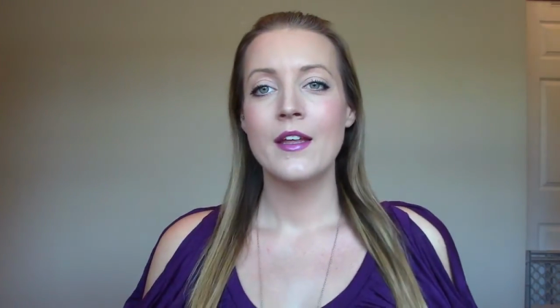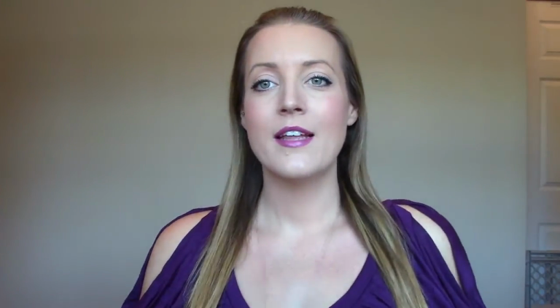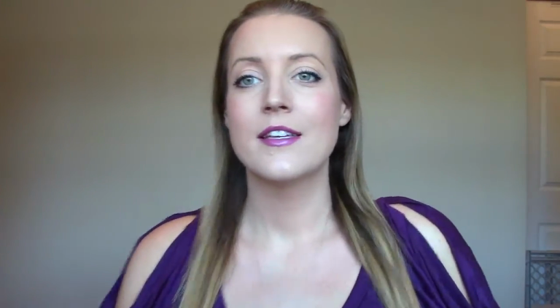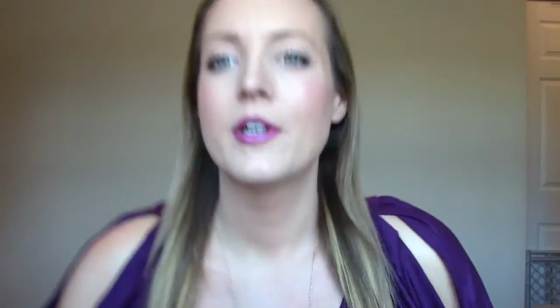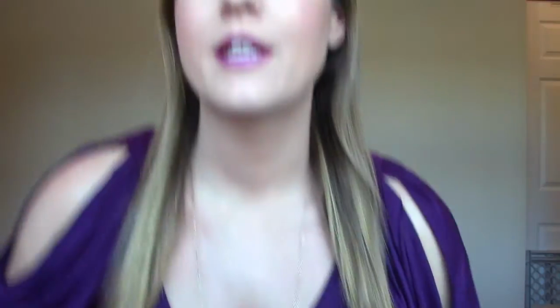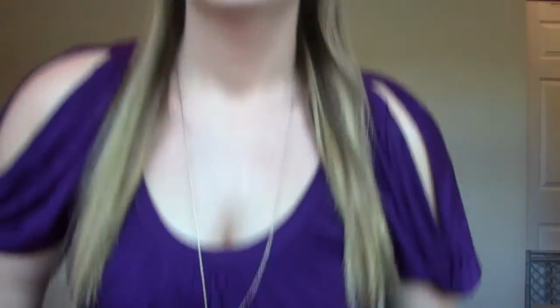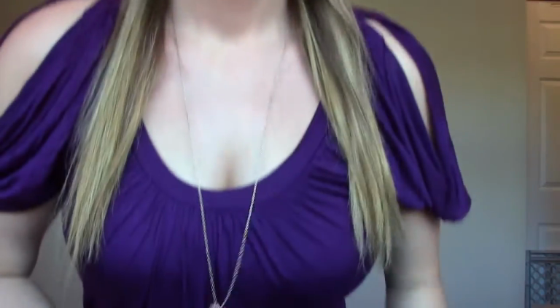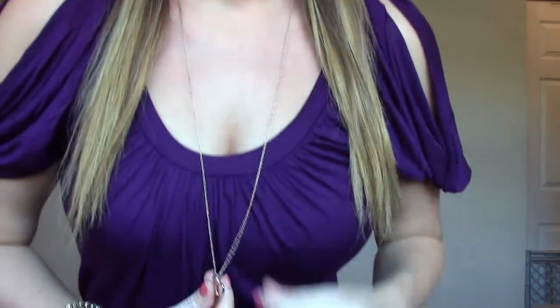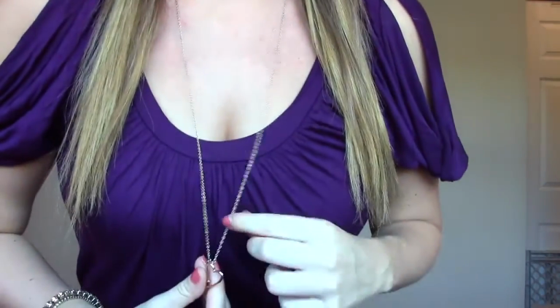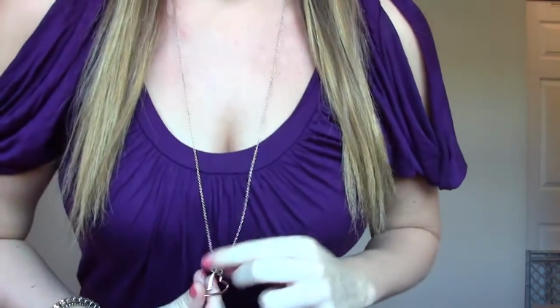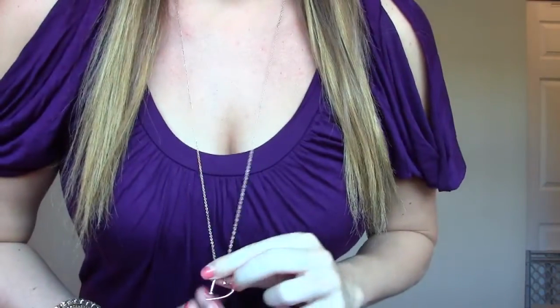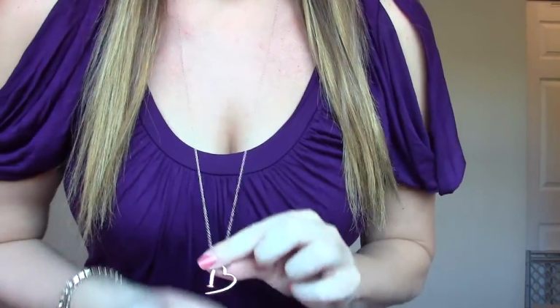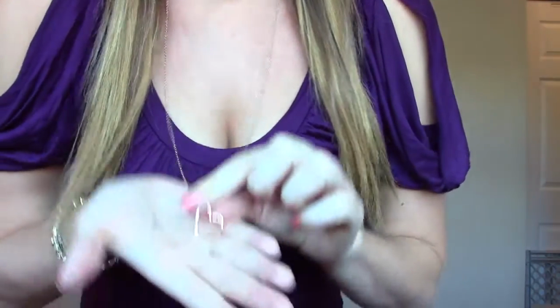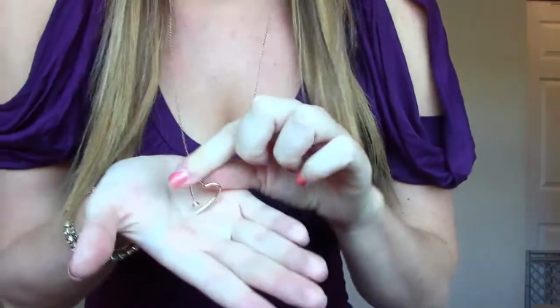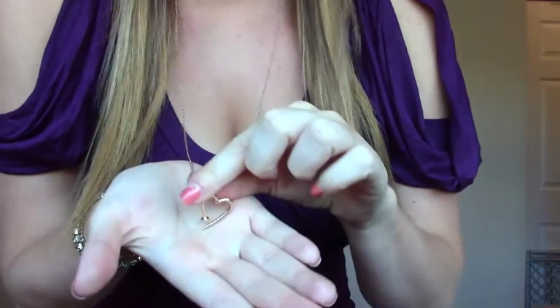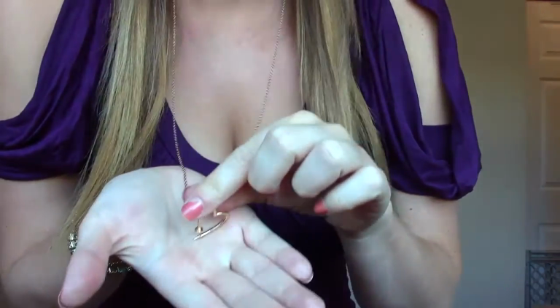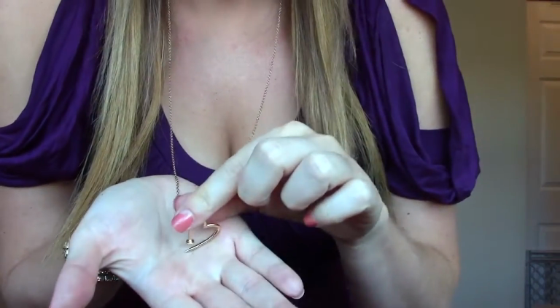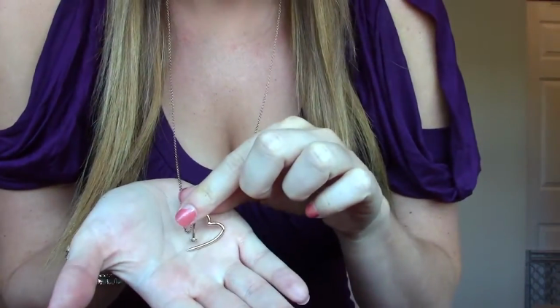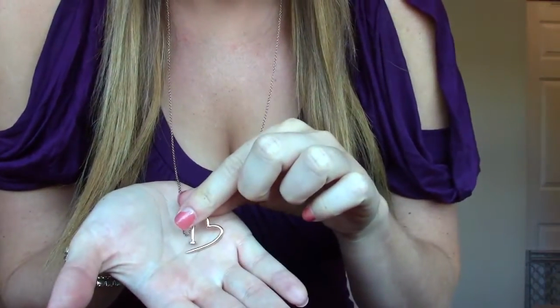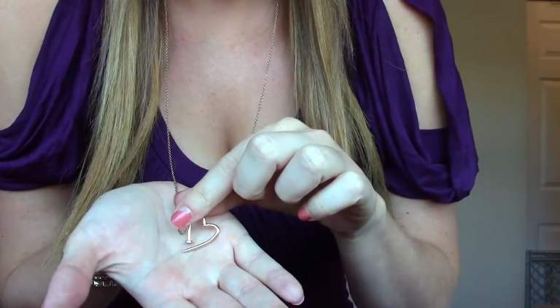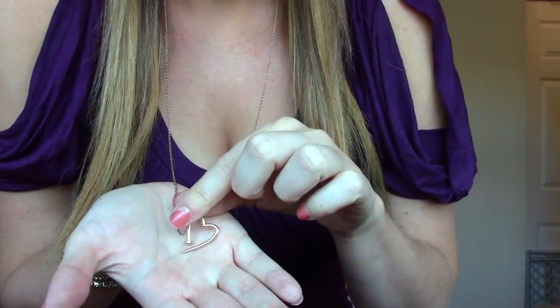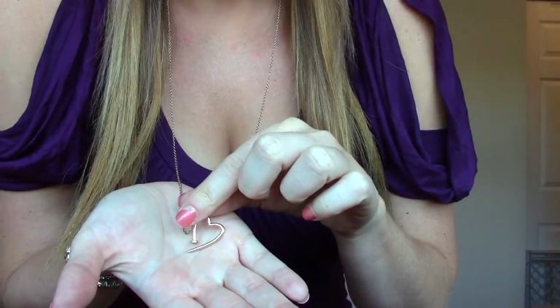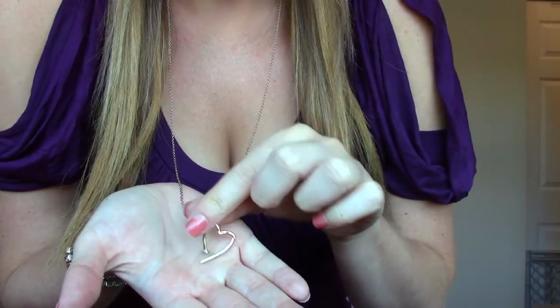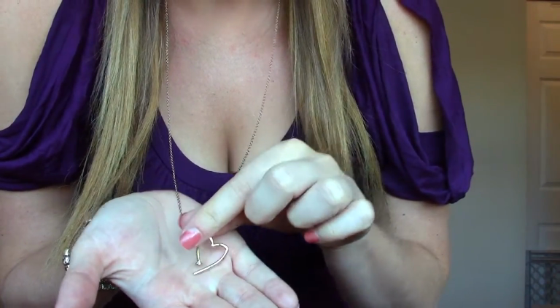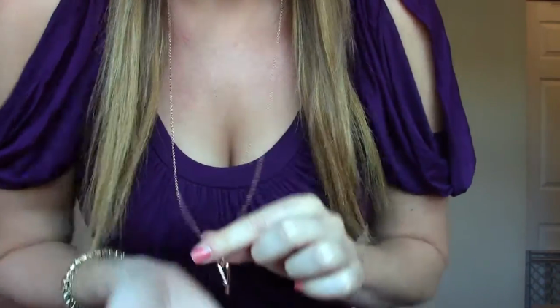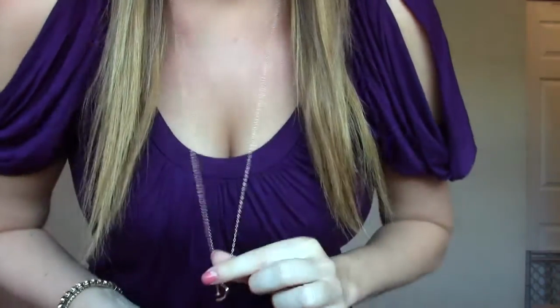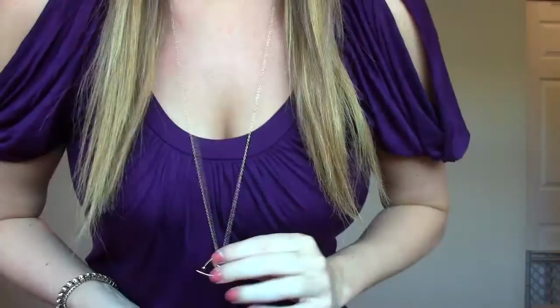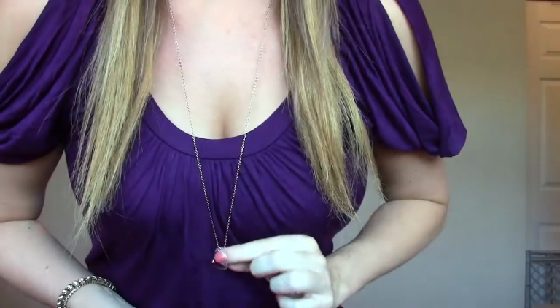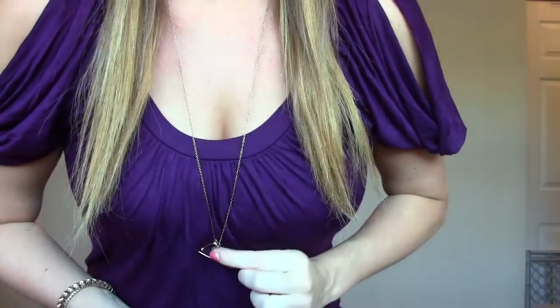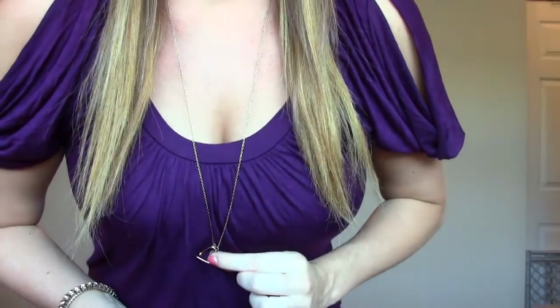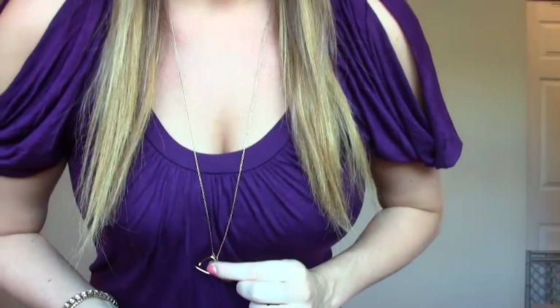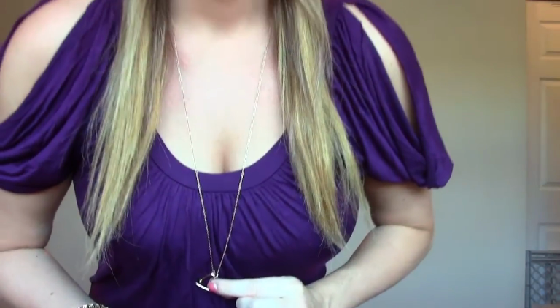The necklace I'm wearing is just long and it's got a little heart on it, like a nail-bent heart. So that's the necklace.